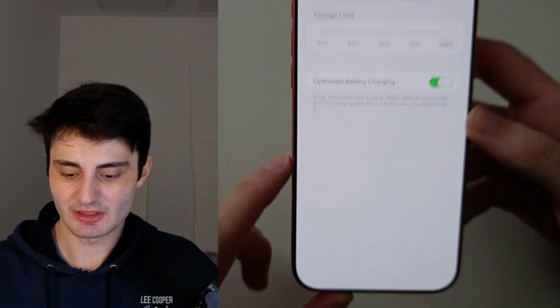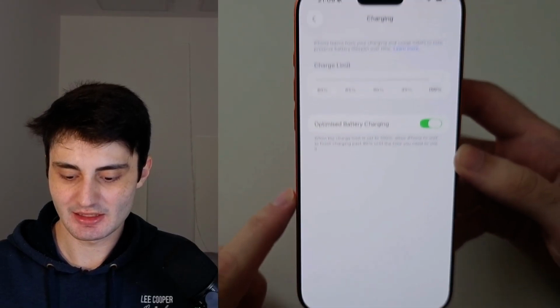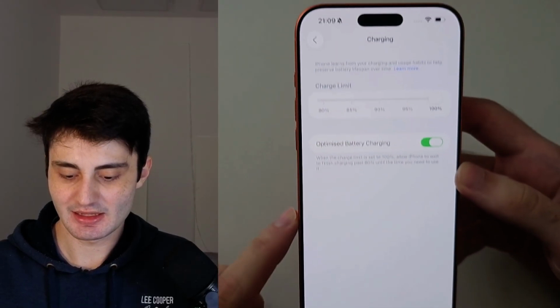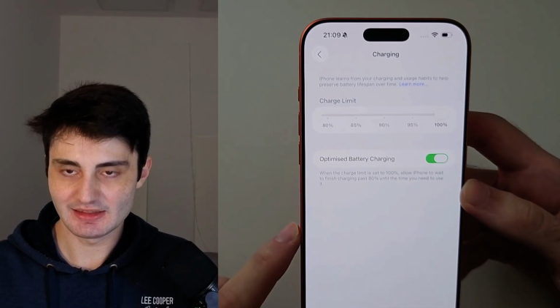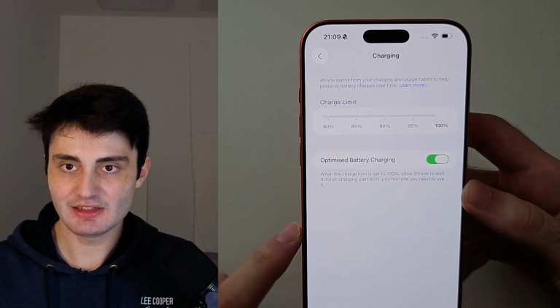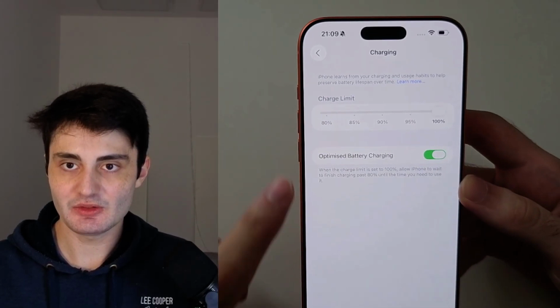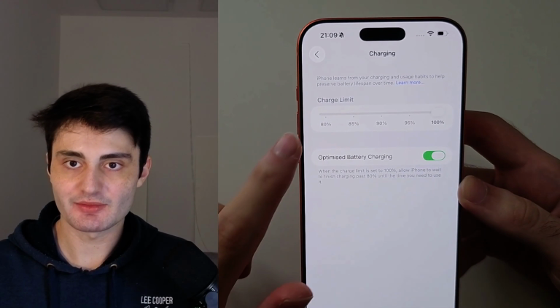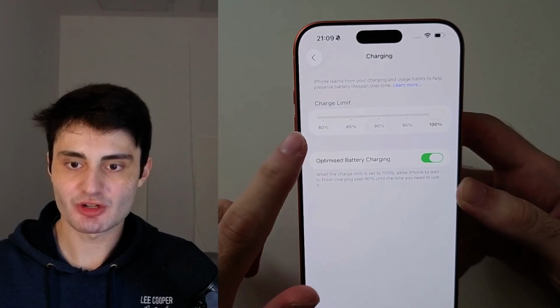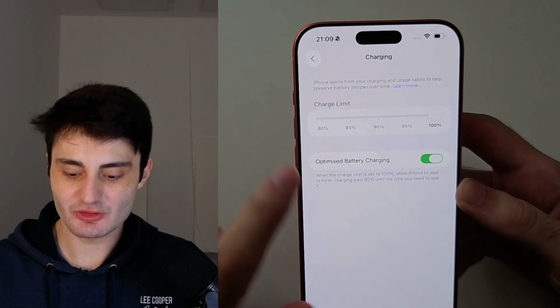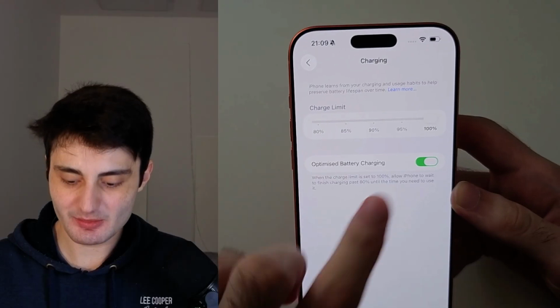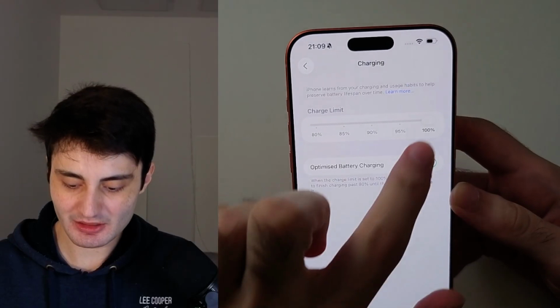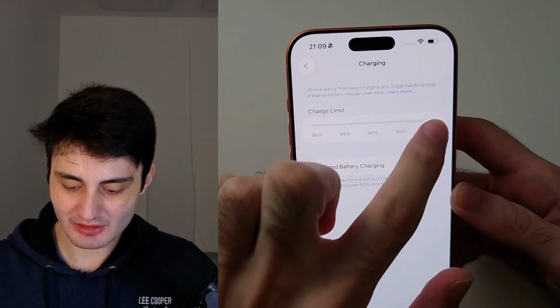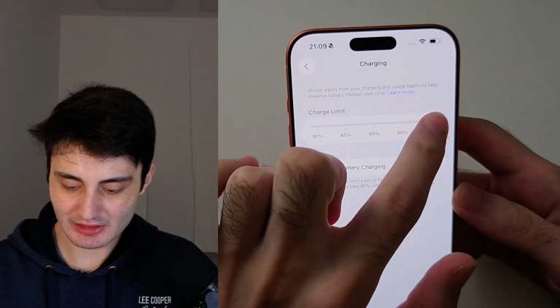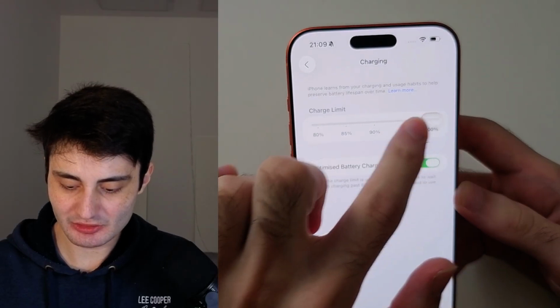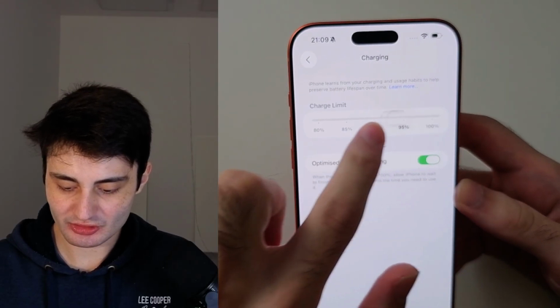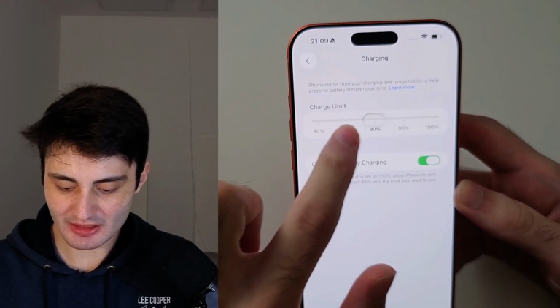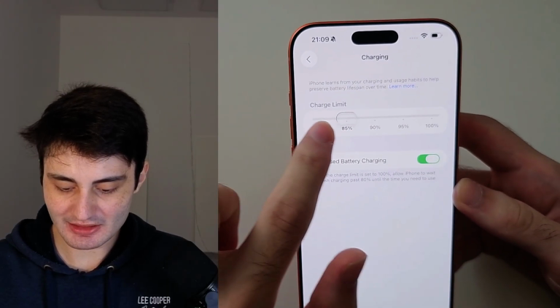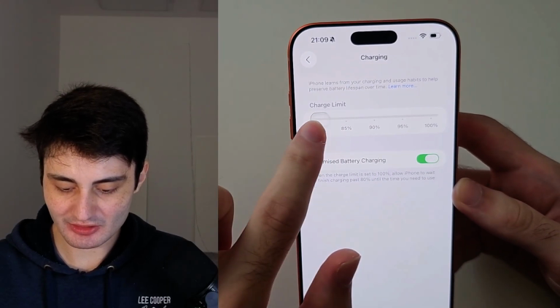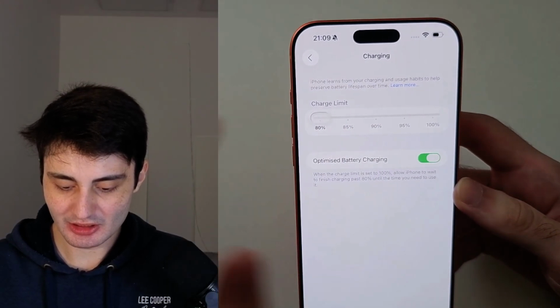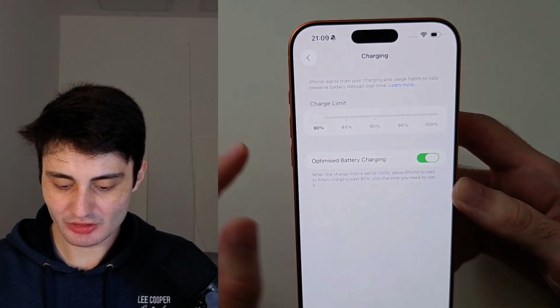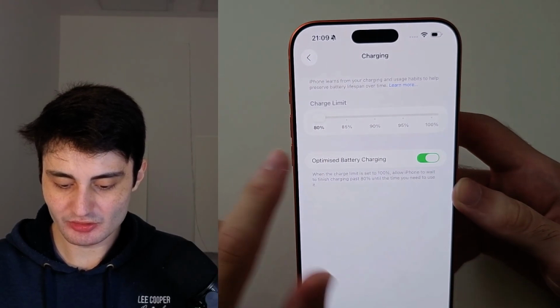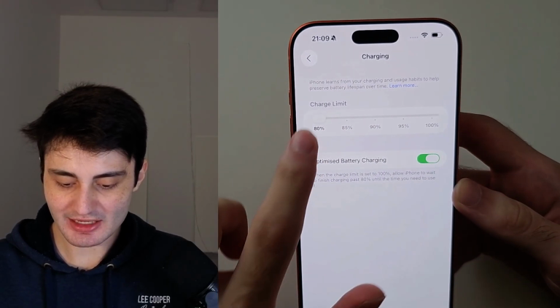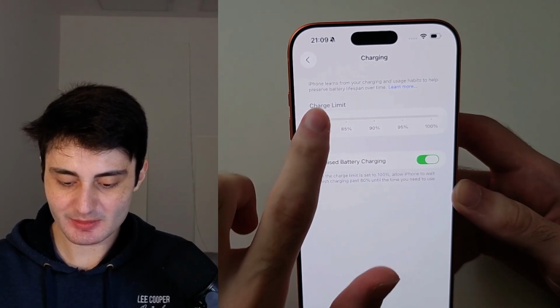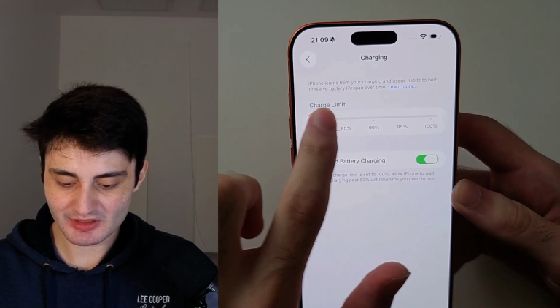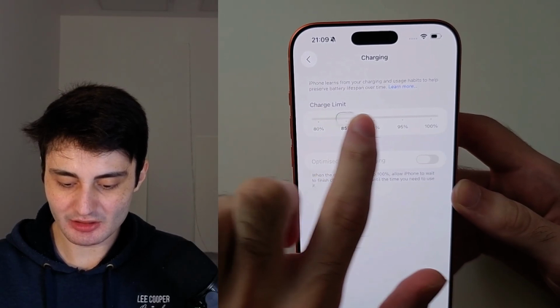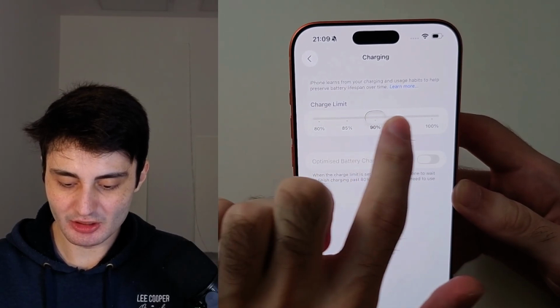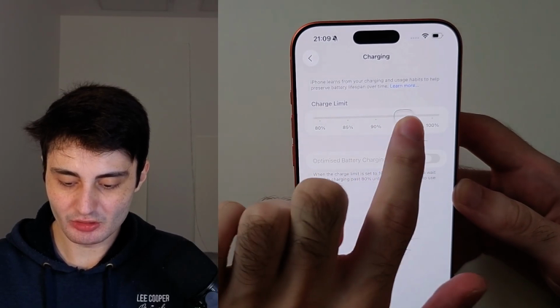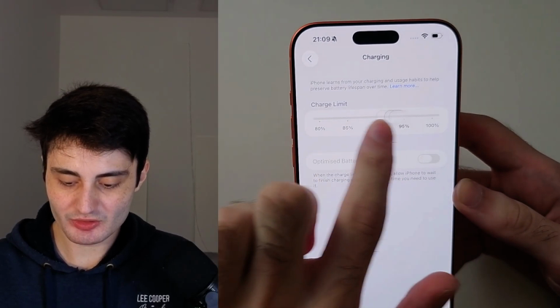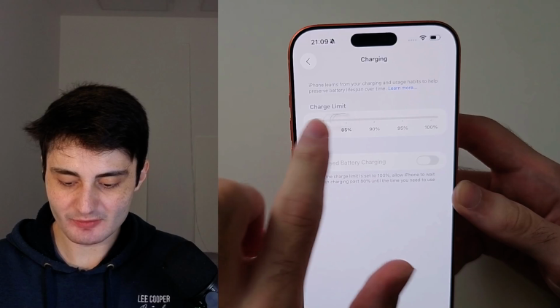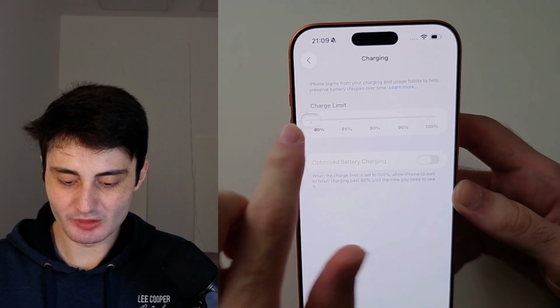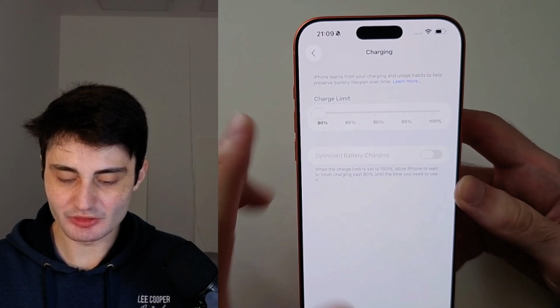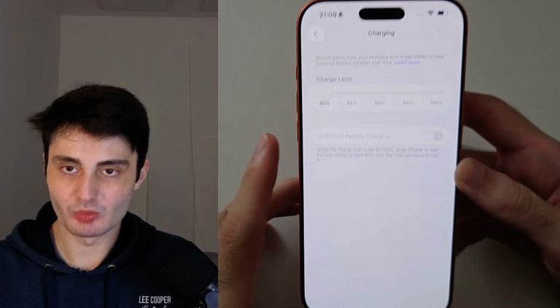Then you have Charge Limit, and you can just slide this to choose 80% or whichever one you want.